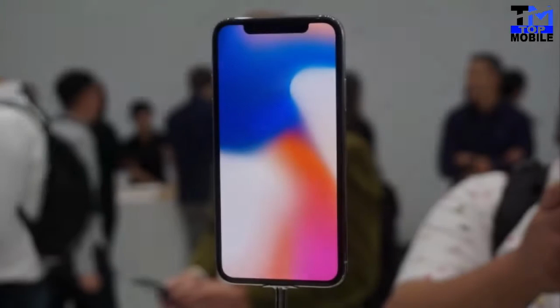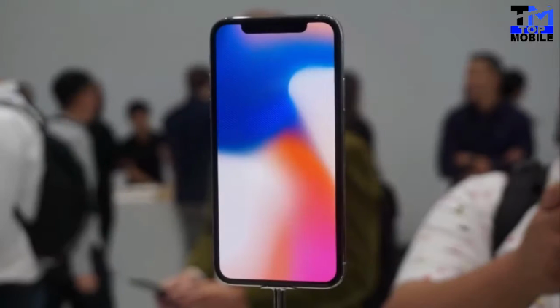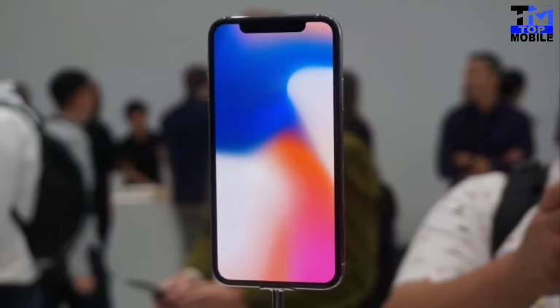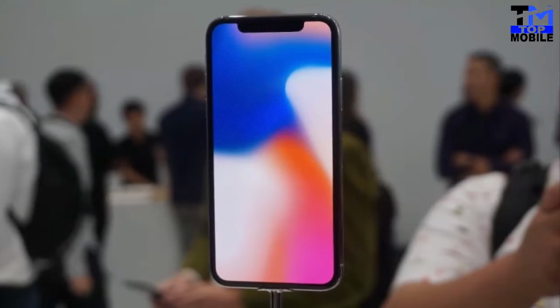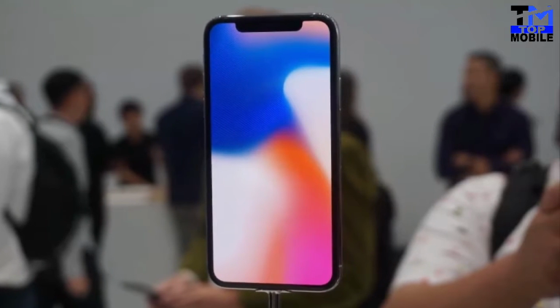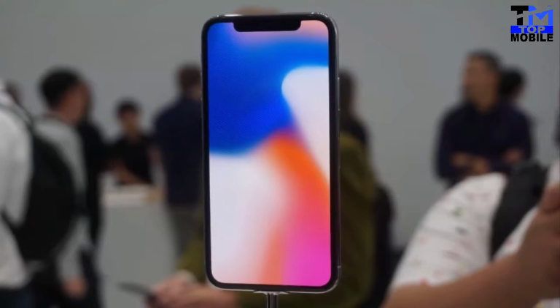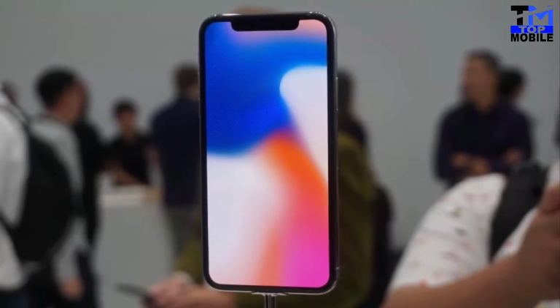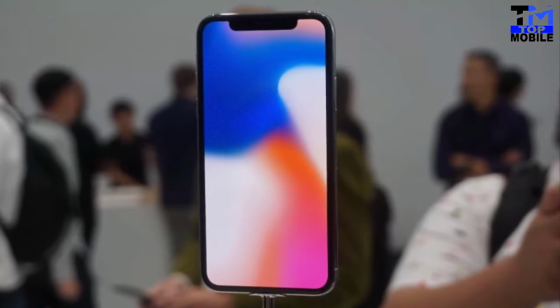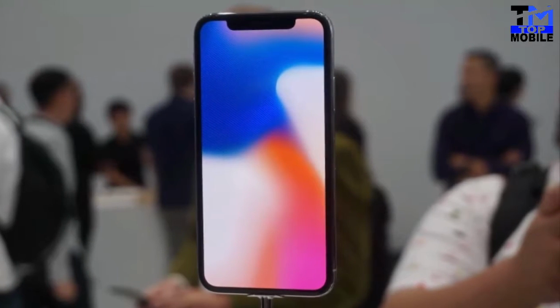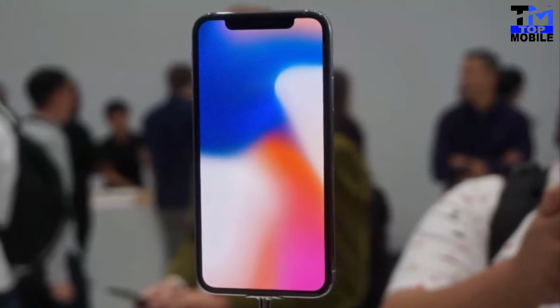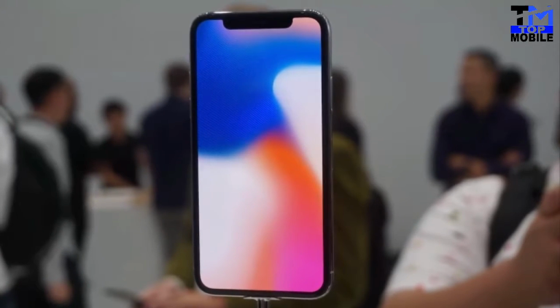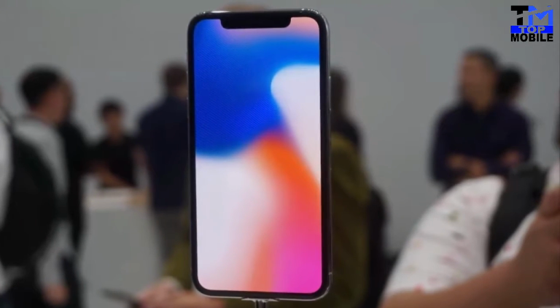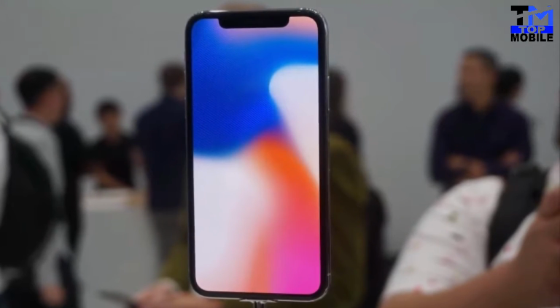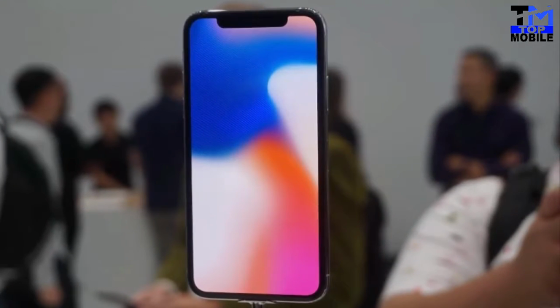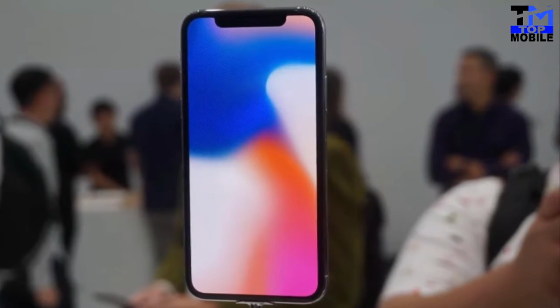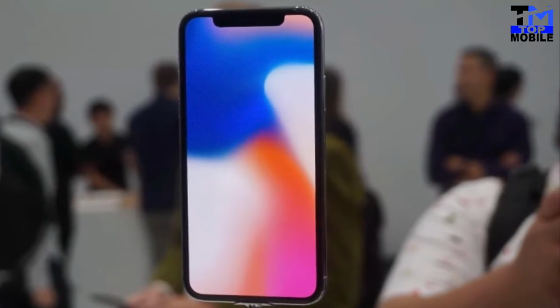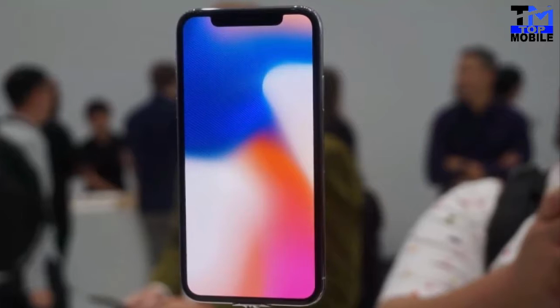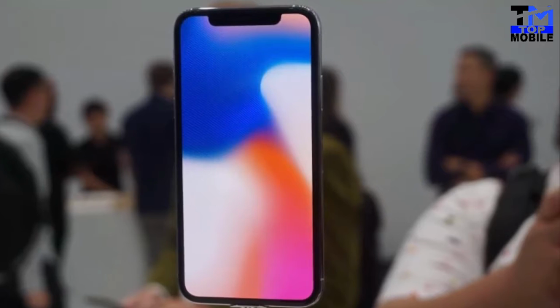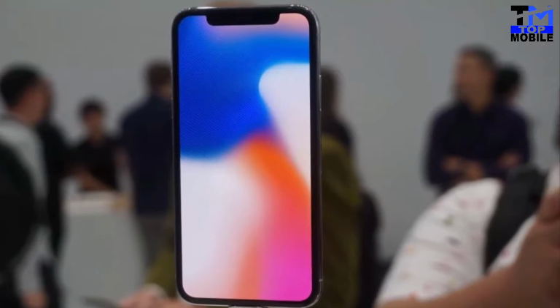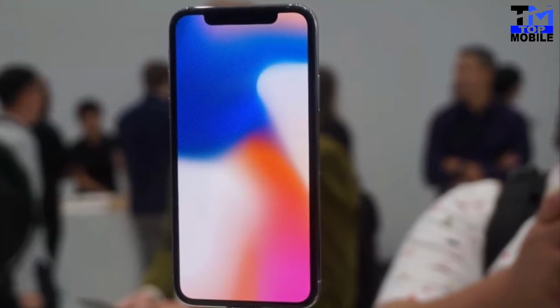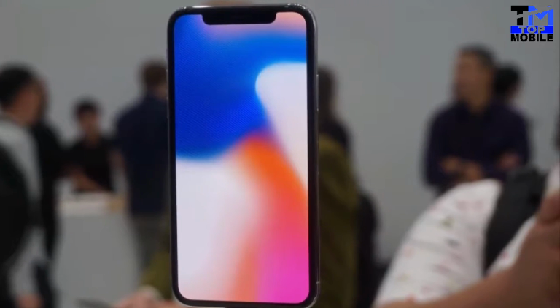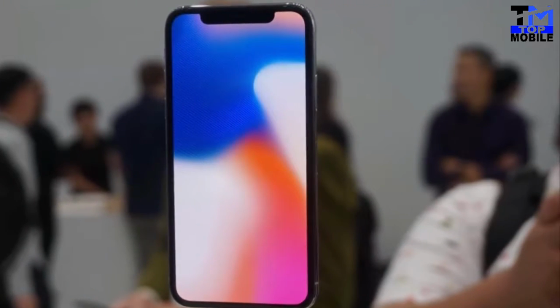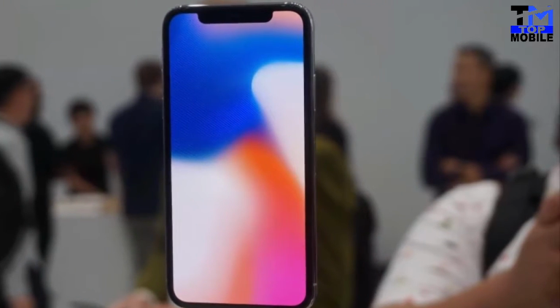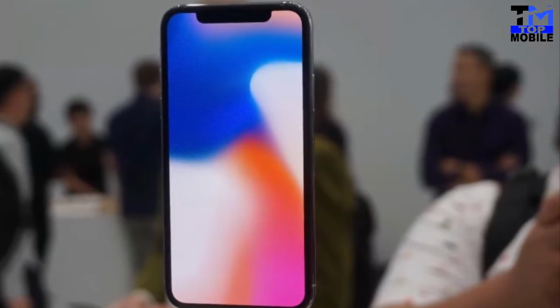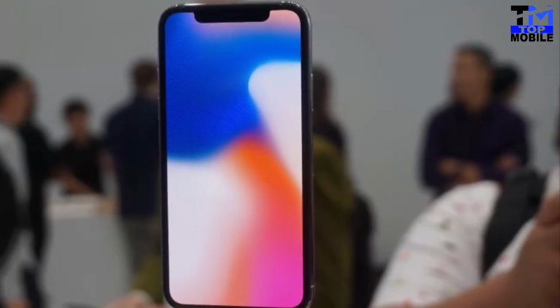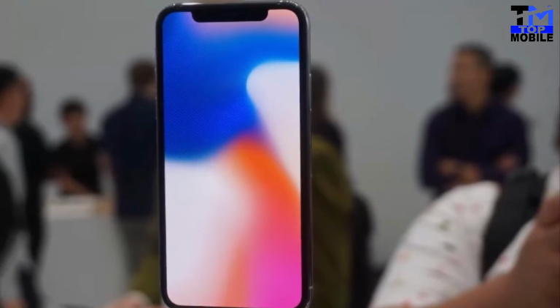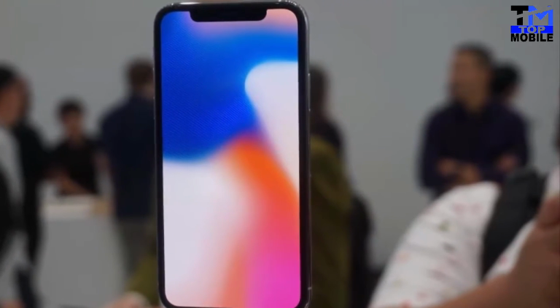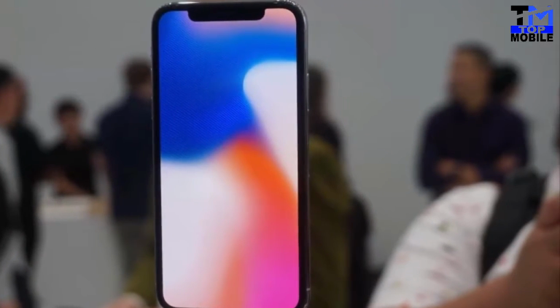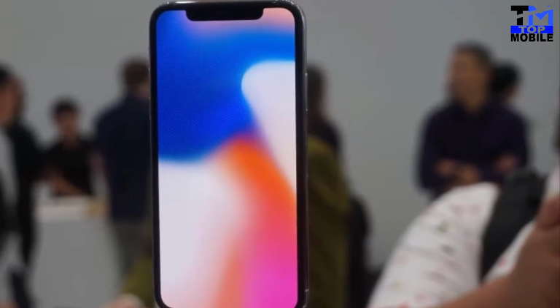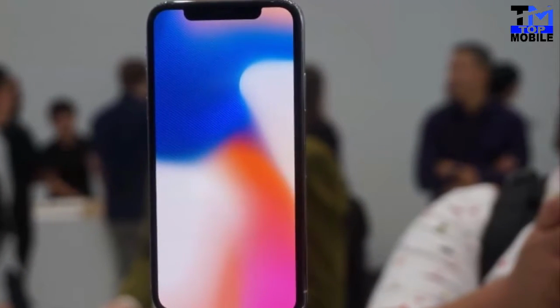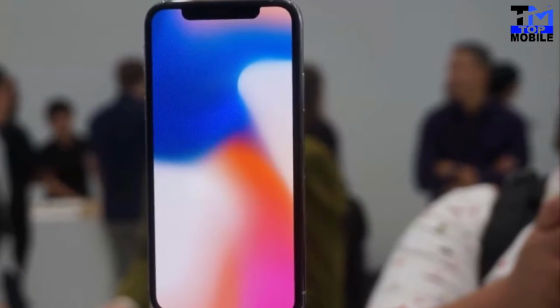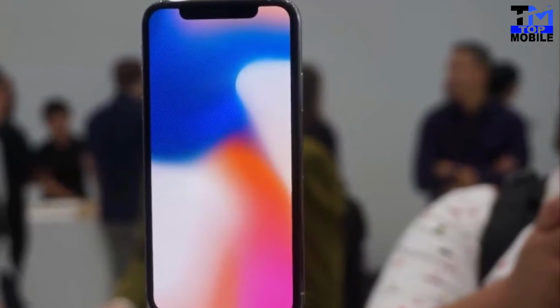Assalamu alaikum friends, this is Top Mobile YouTube channel. Today we have a review on the Apple iPhone X.